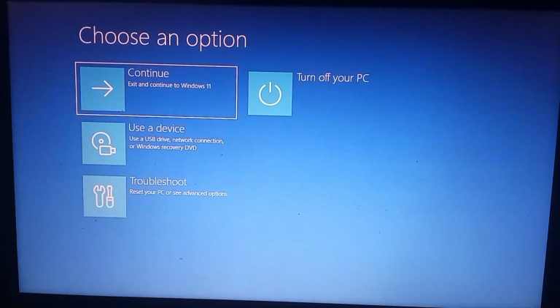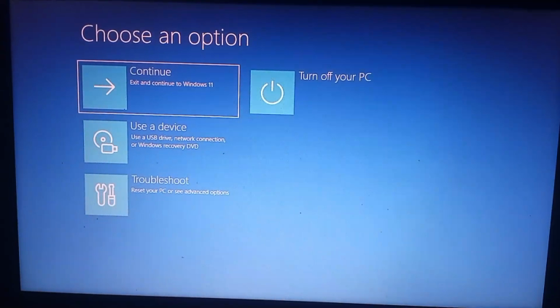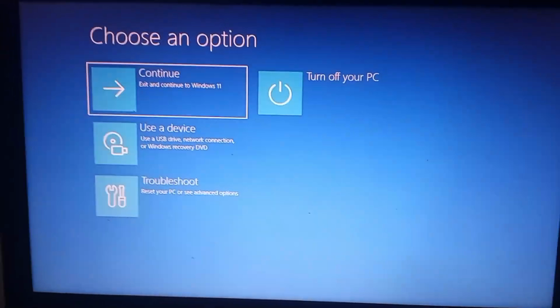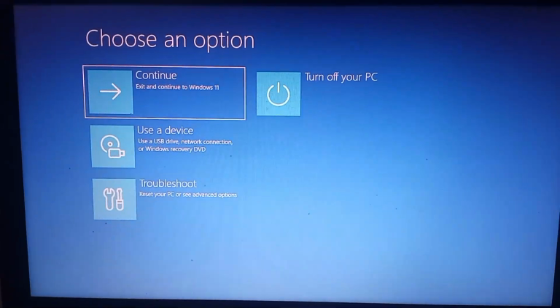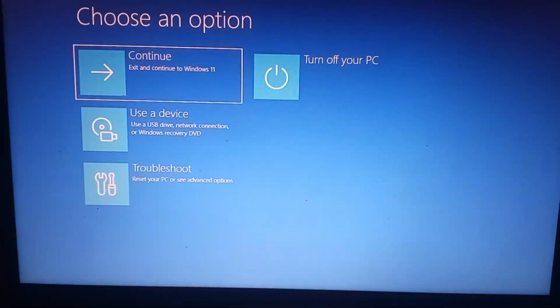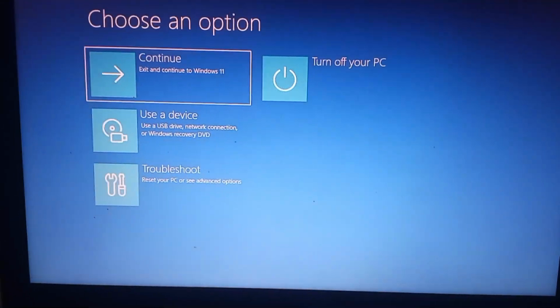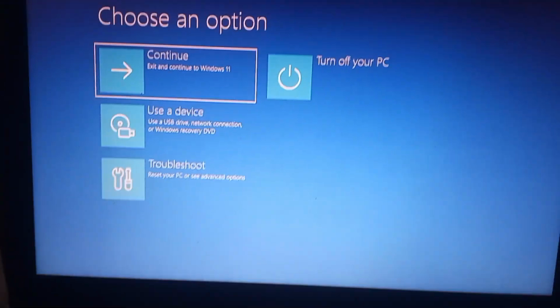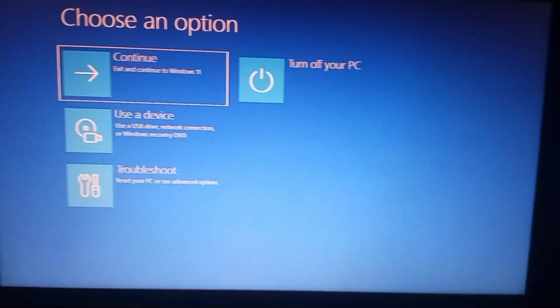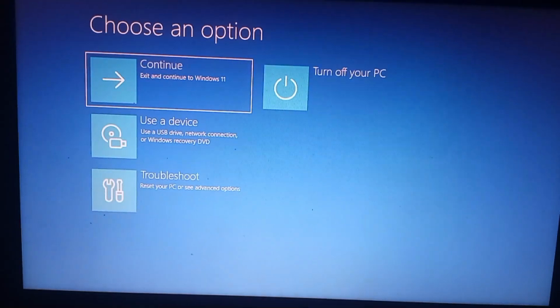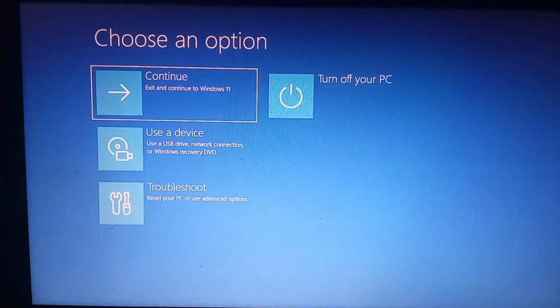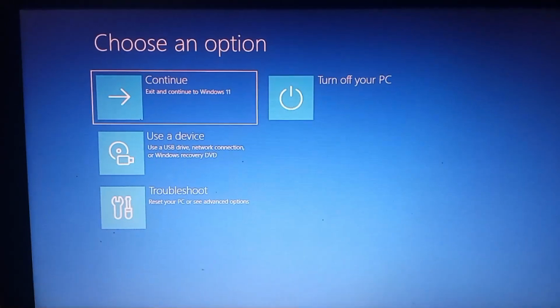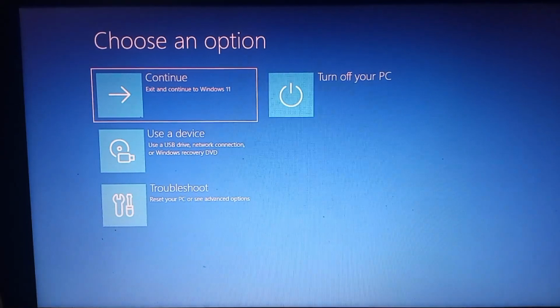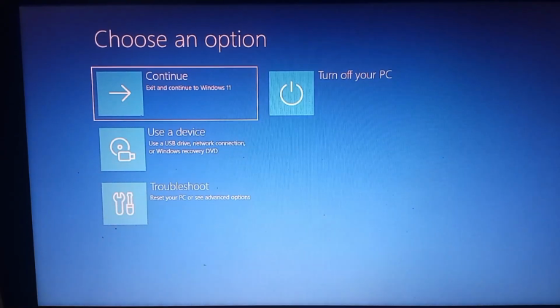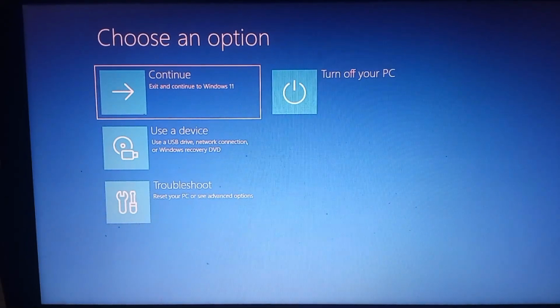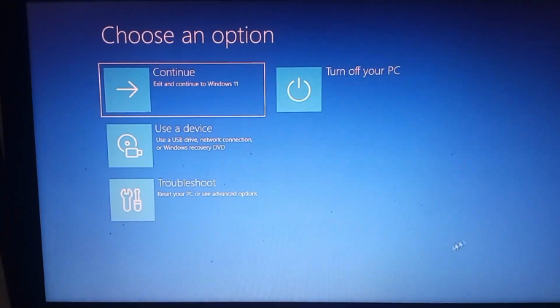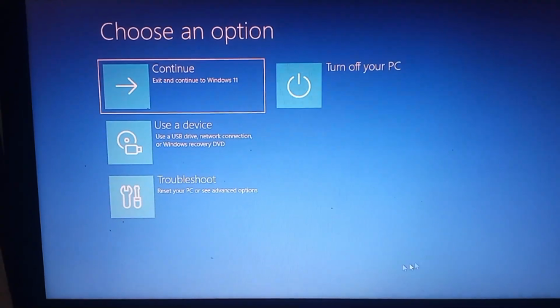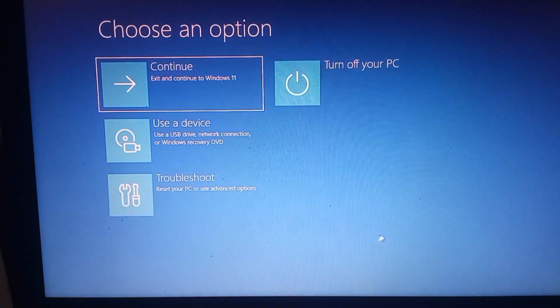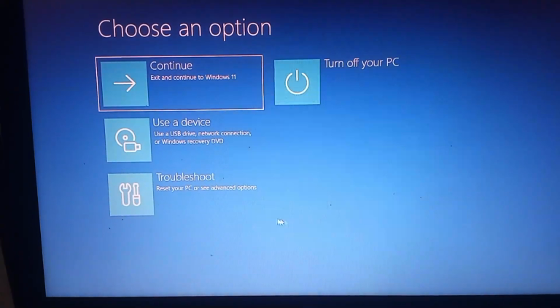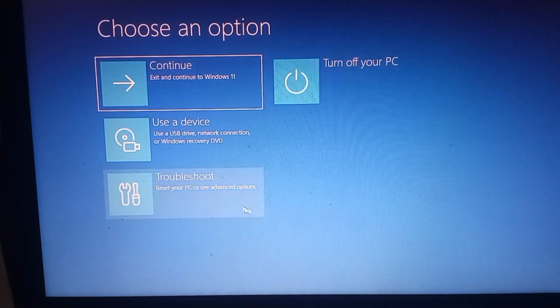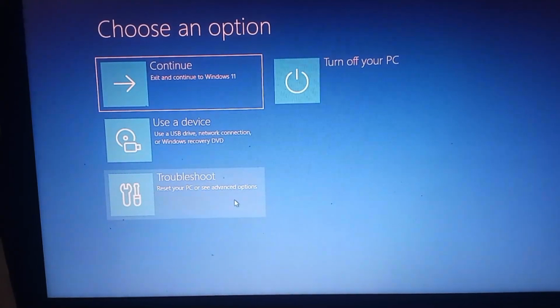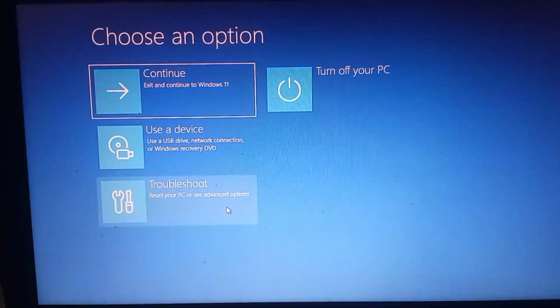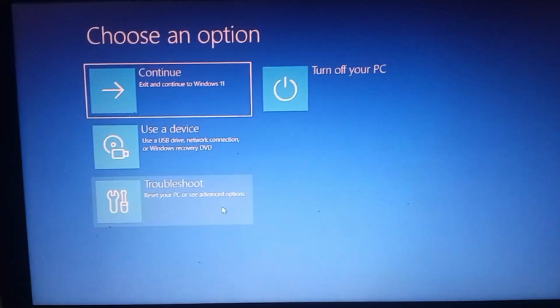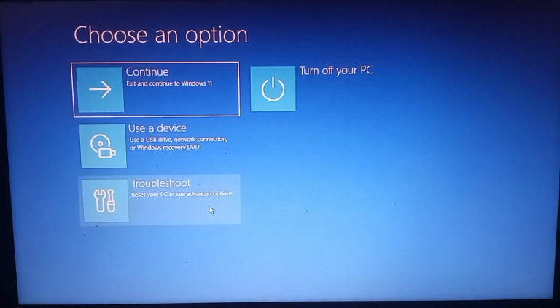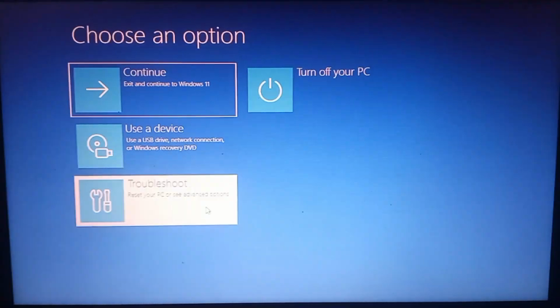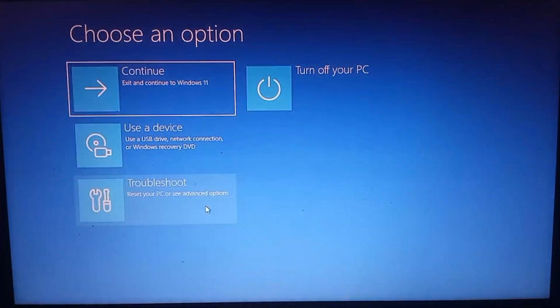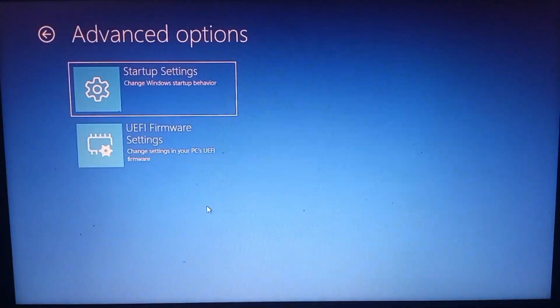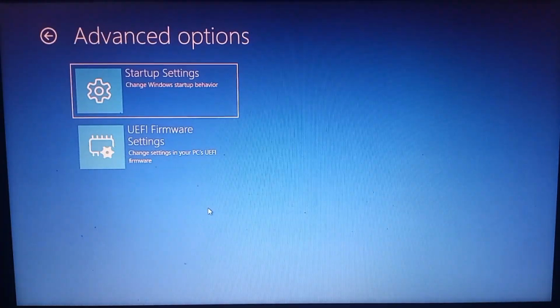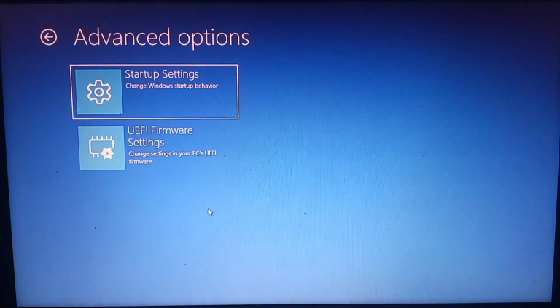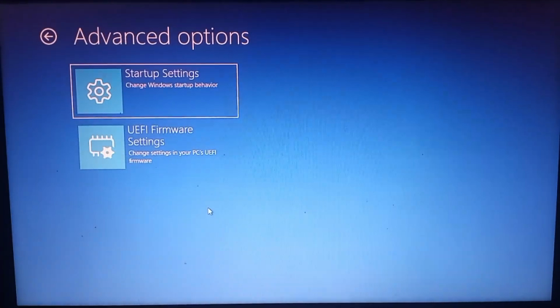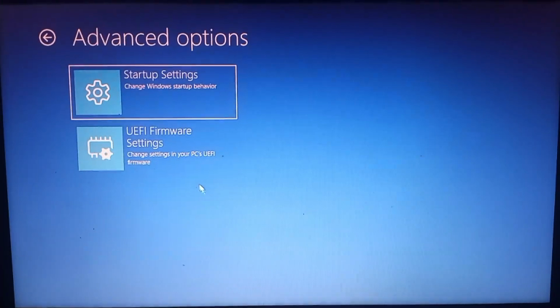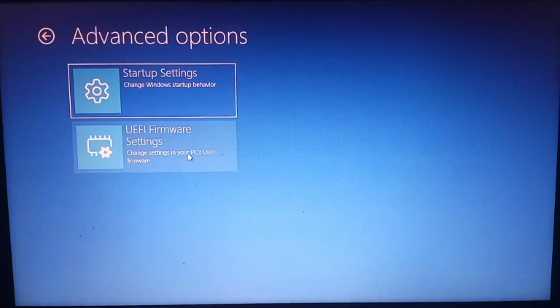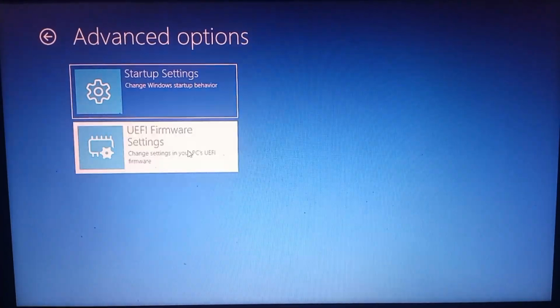Next, boot into recovery again, open the boot menu, and then boot from your USB drive.